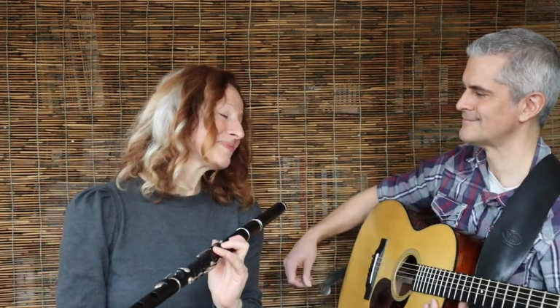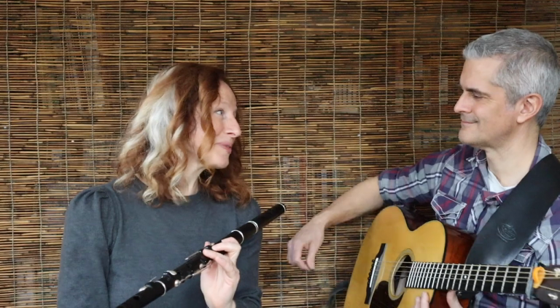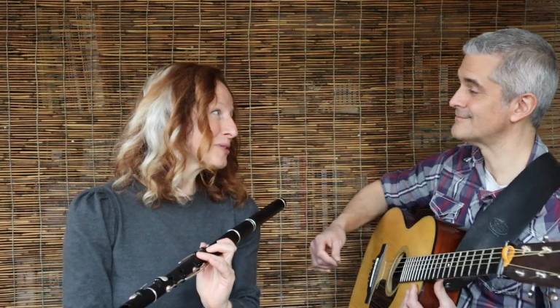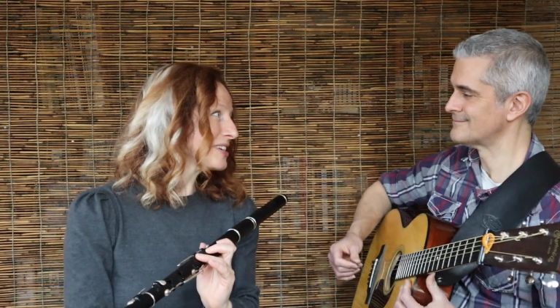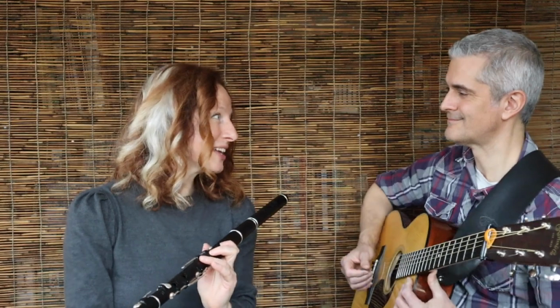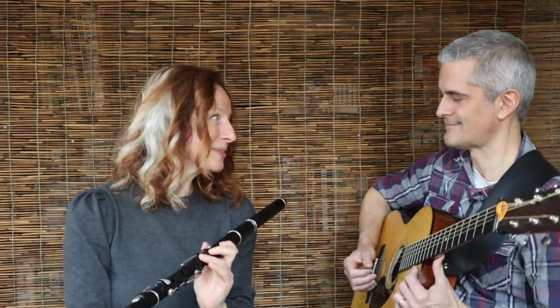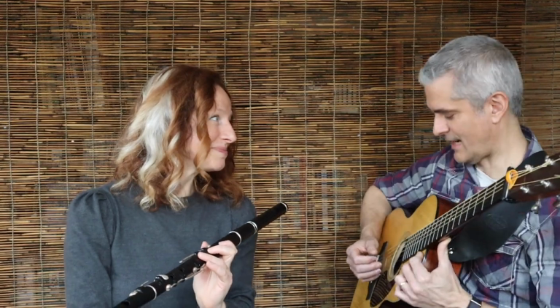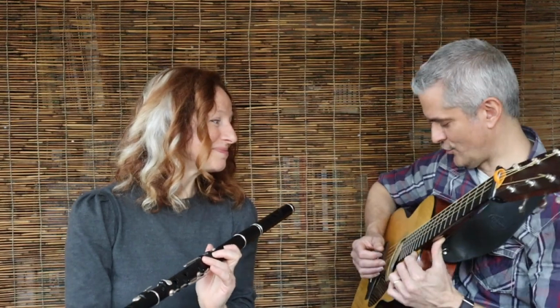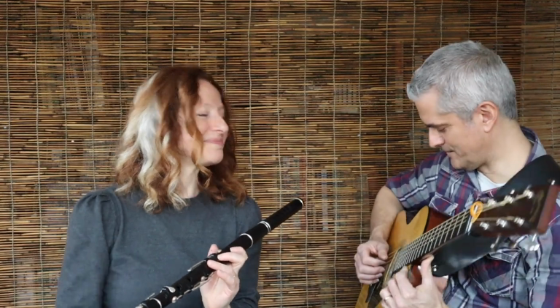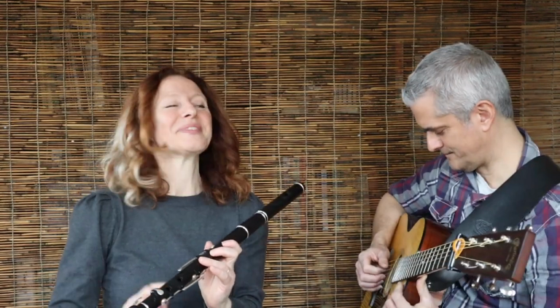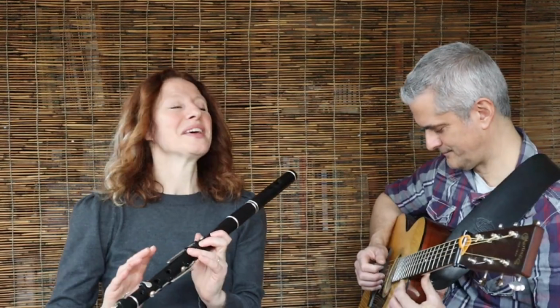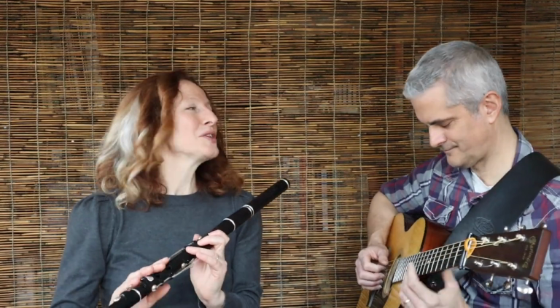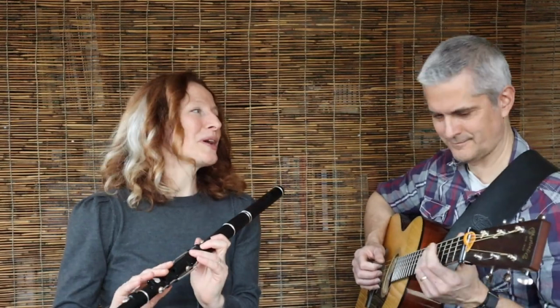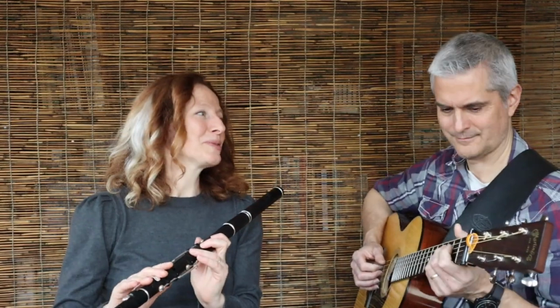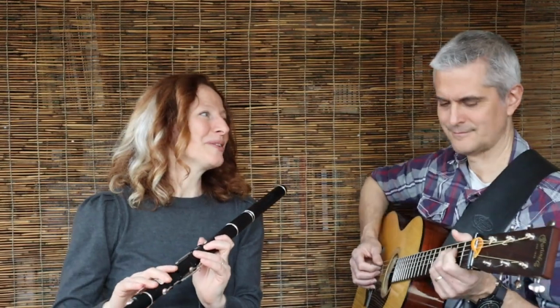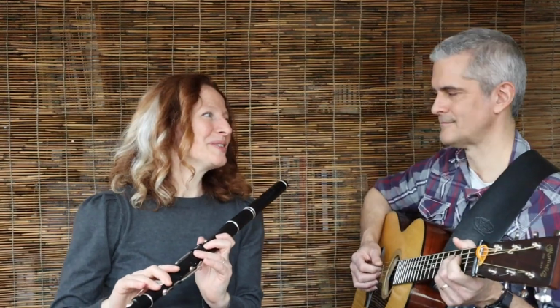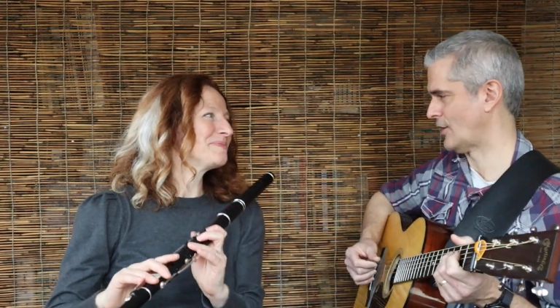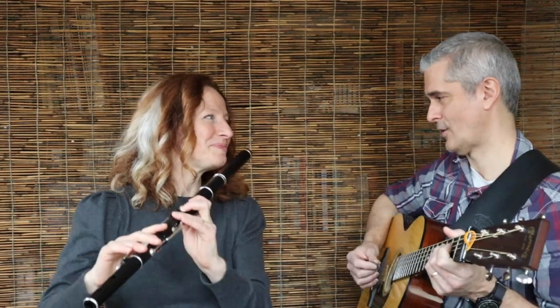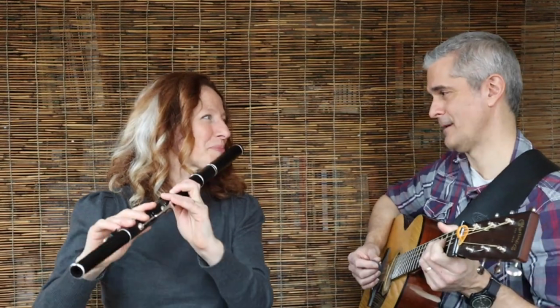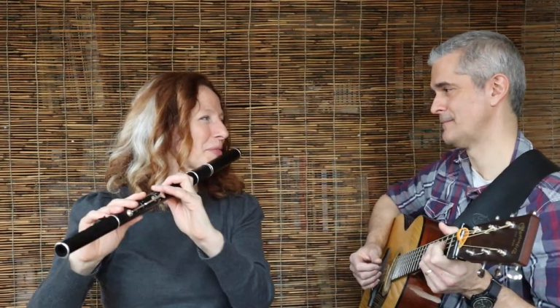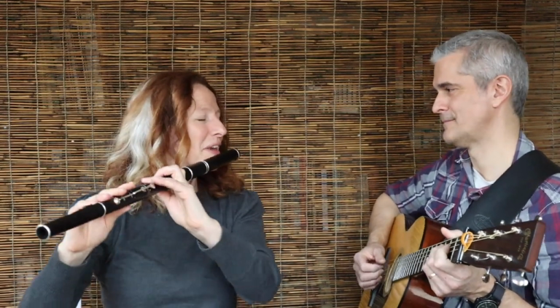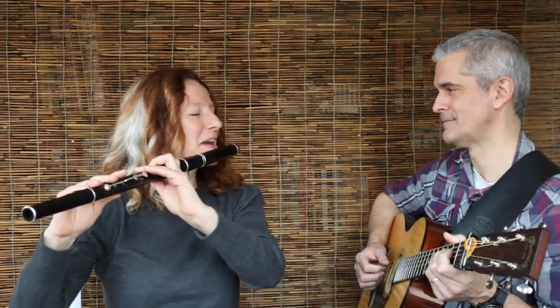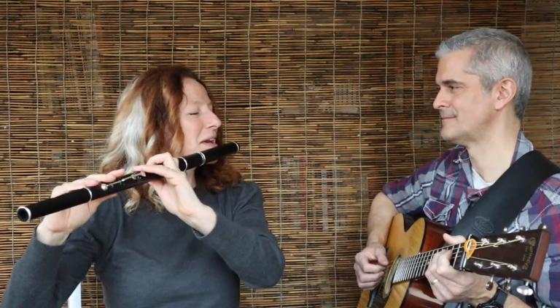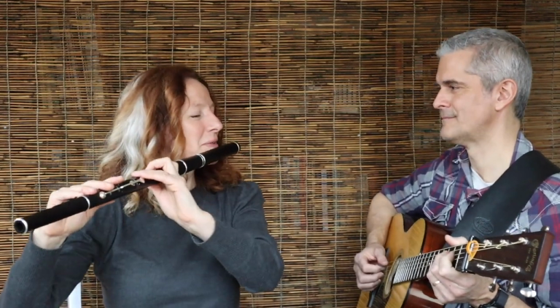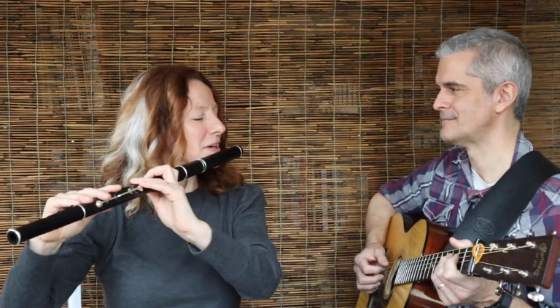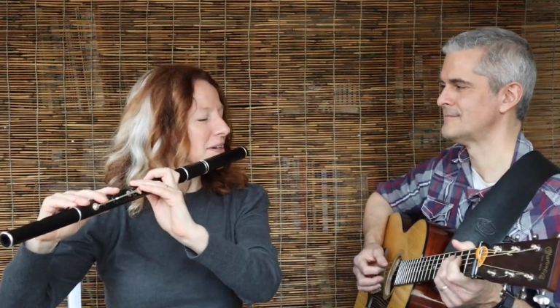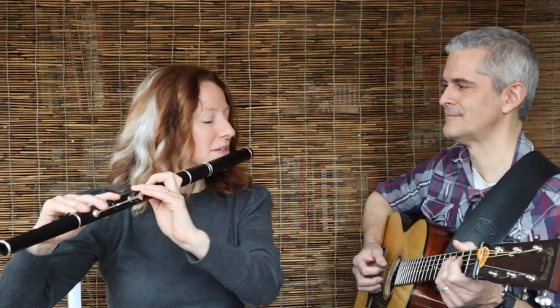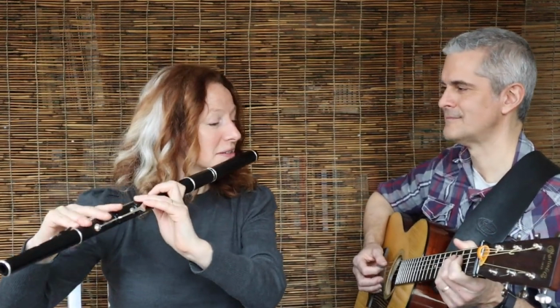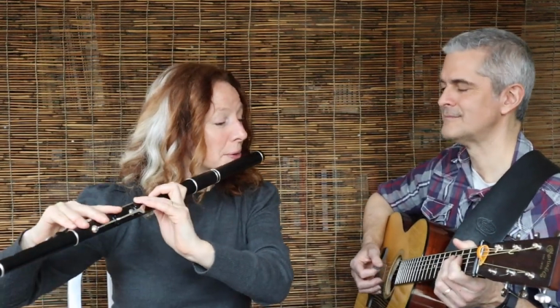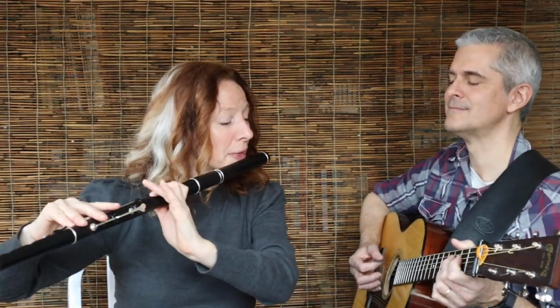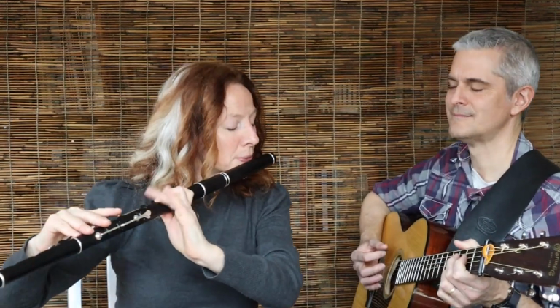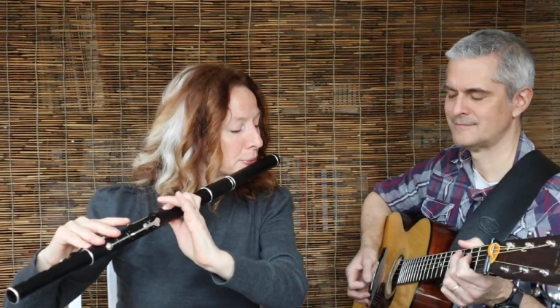Want to try it together? I do. Twice around? Alrighty. 3, 4, 1, 2, 3.